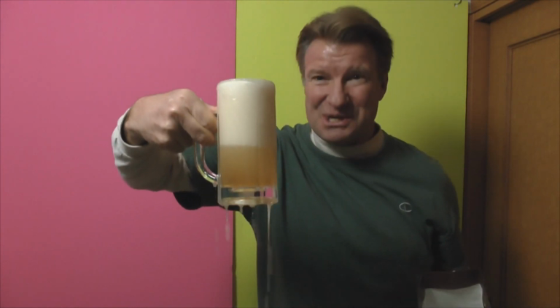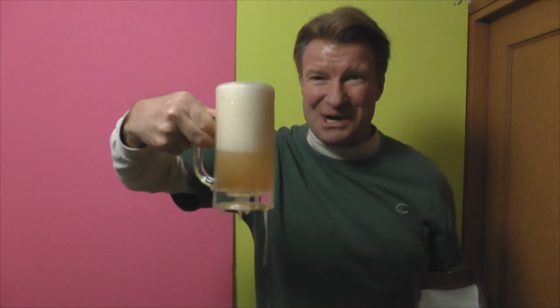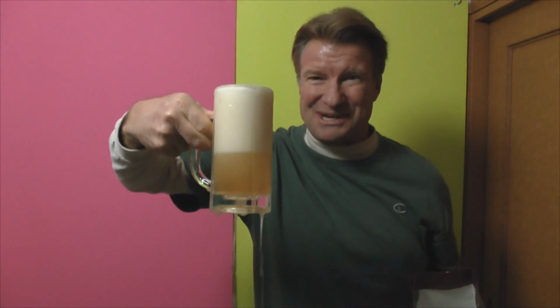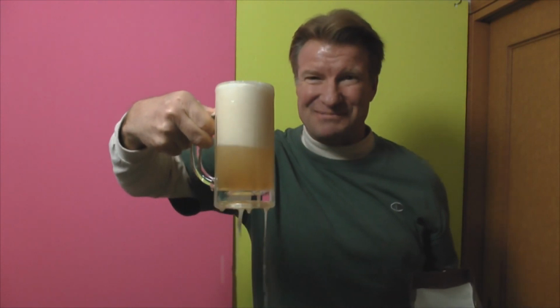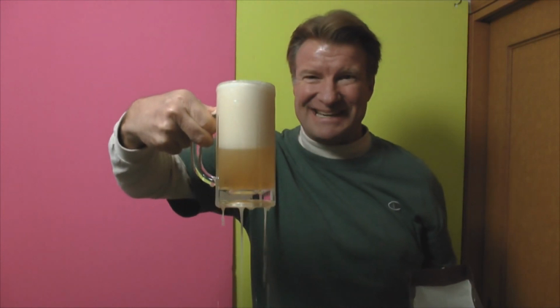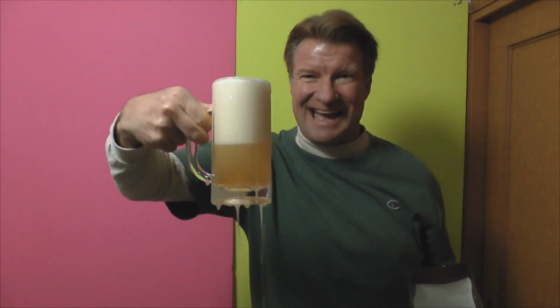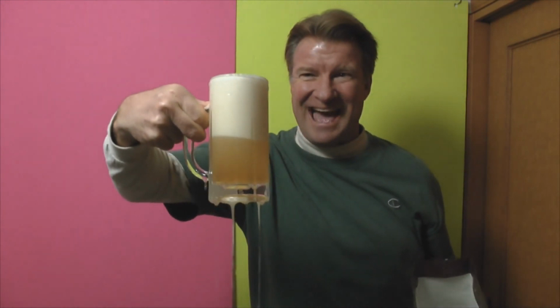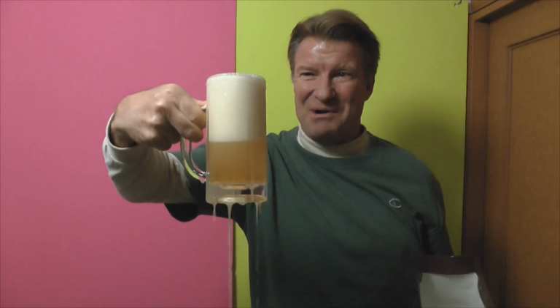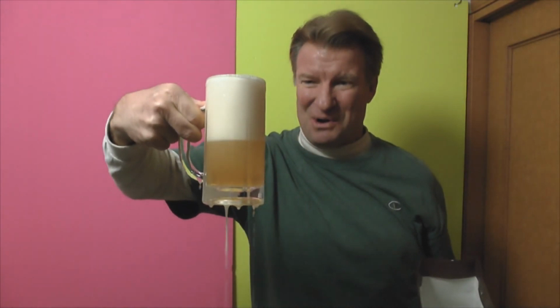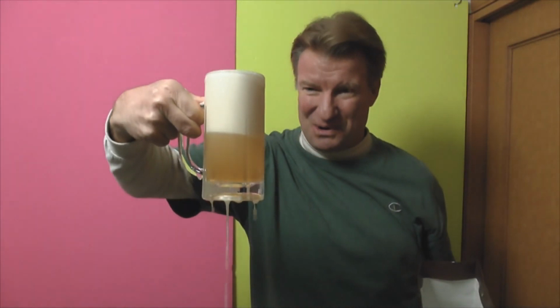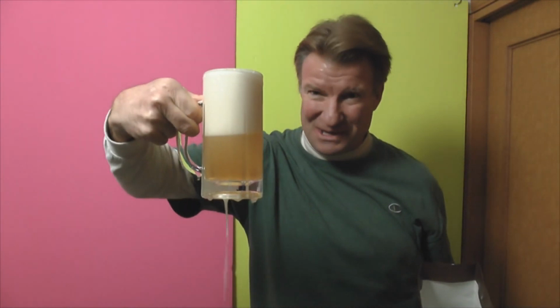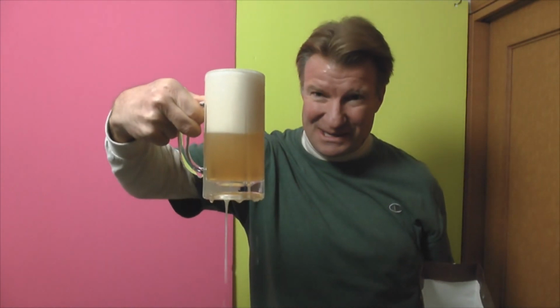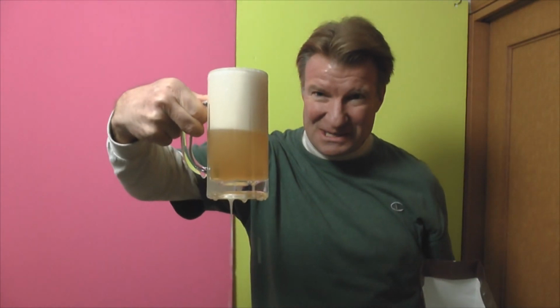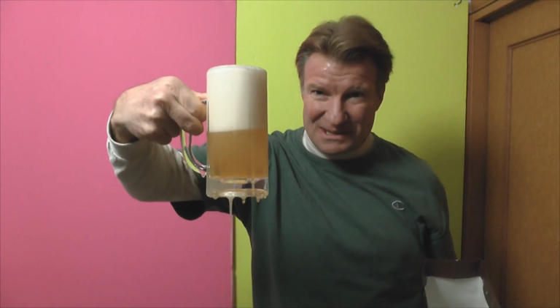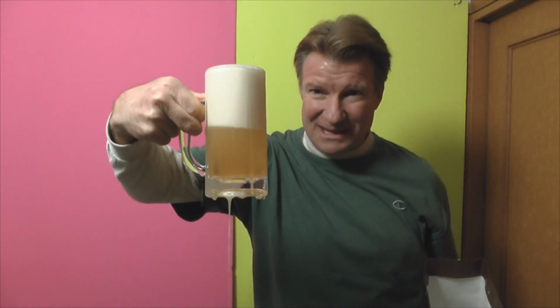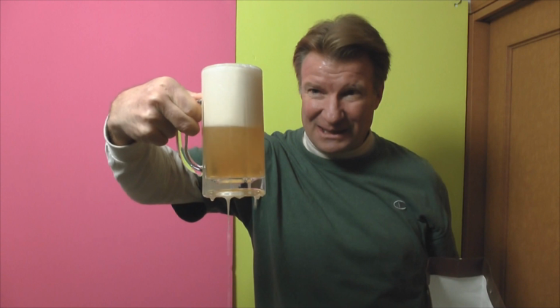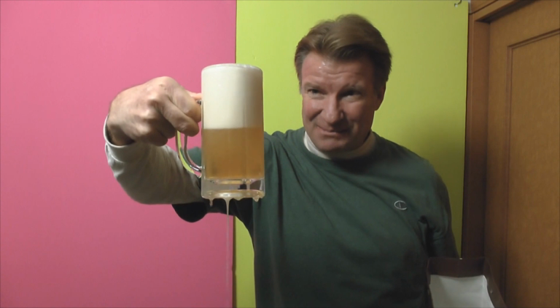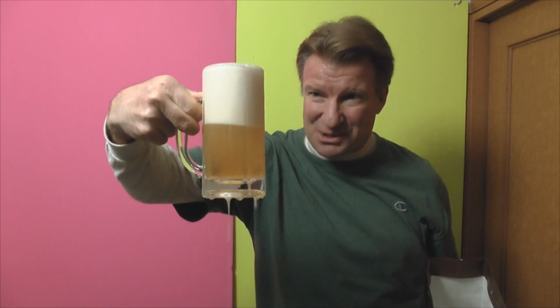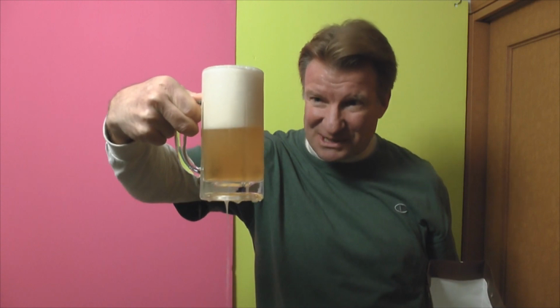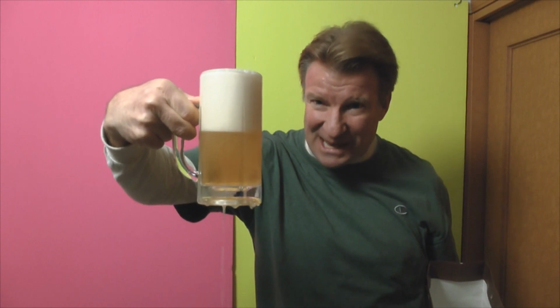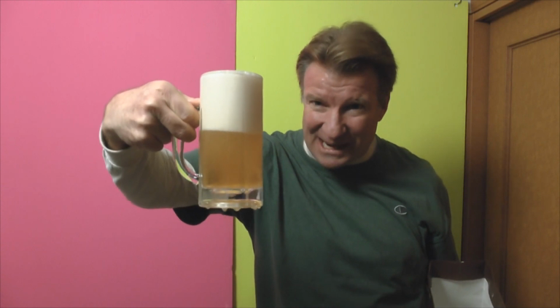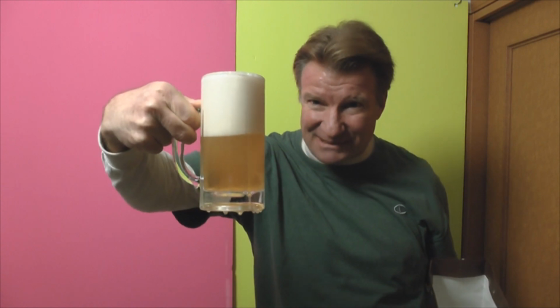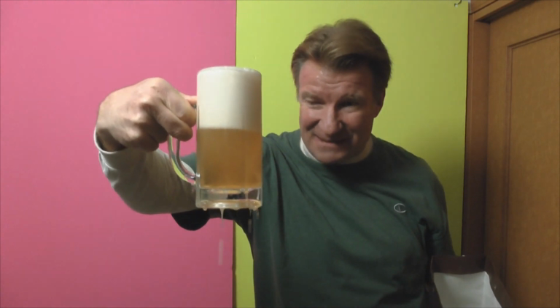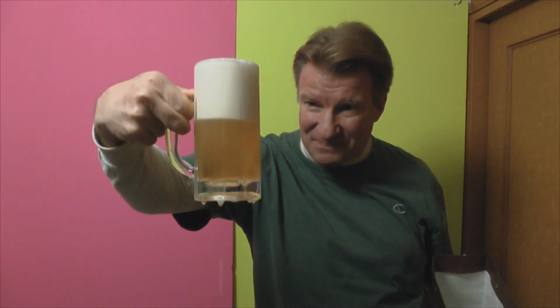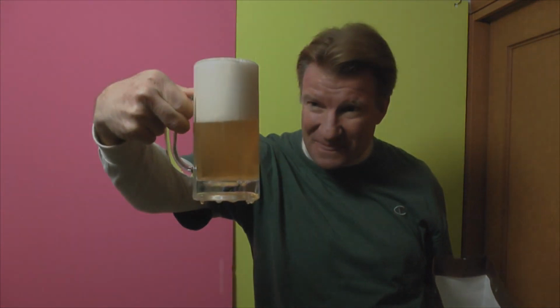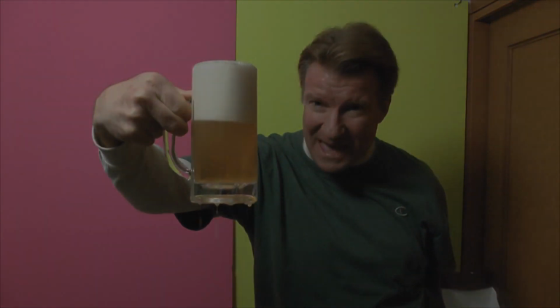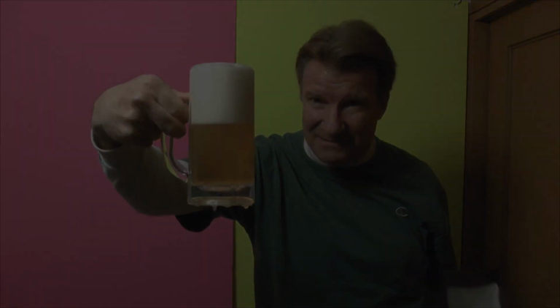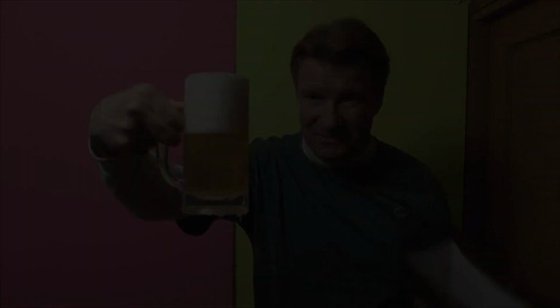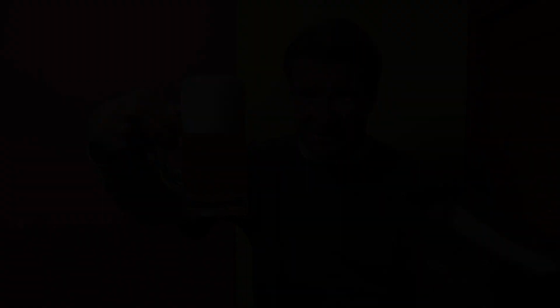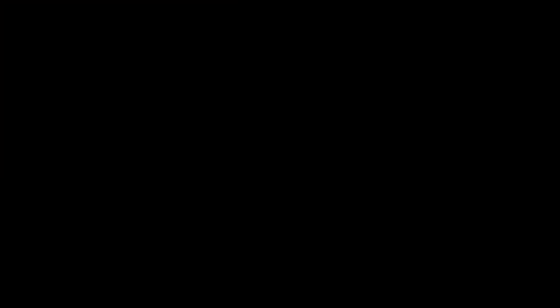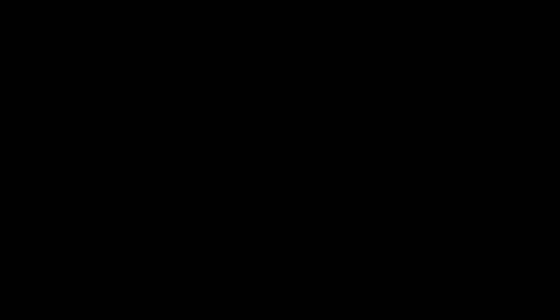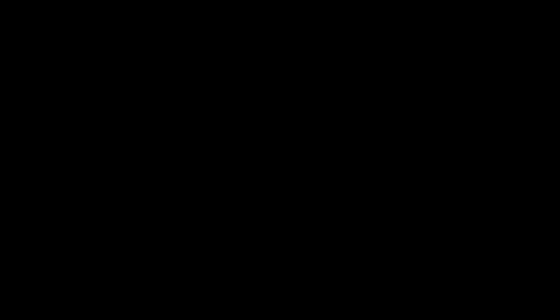Cheers everybody. Oh, got a little bit too much head on it, but yeah, not bad.